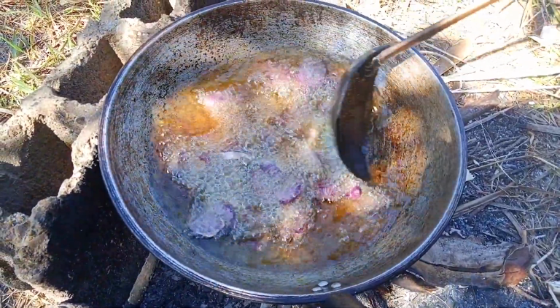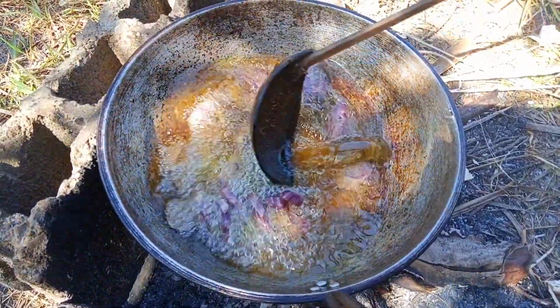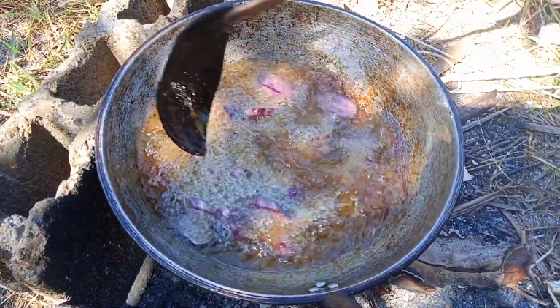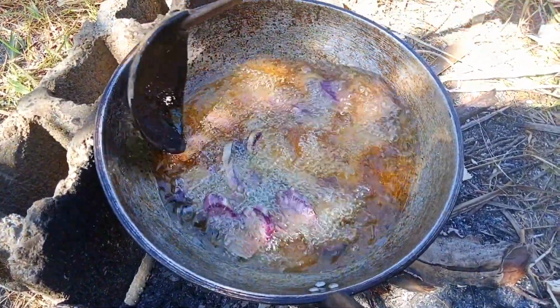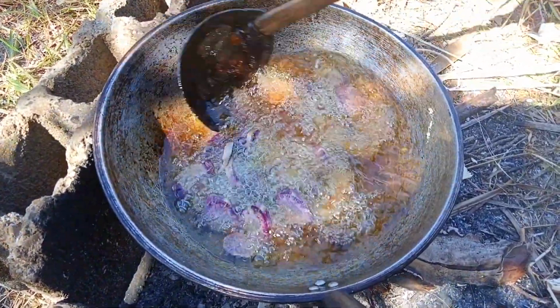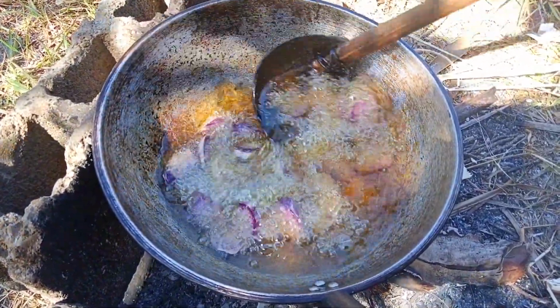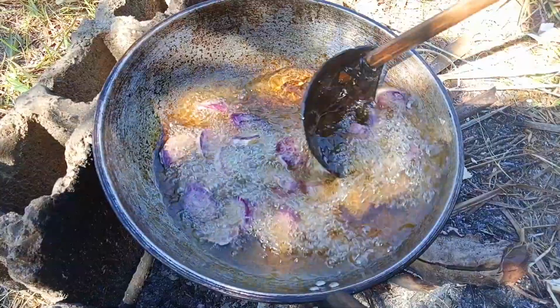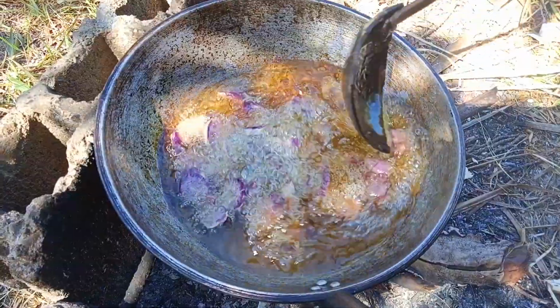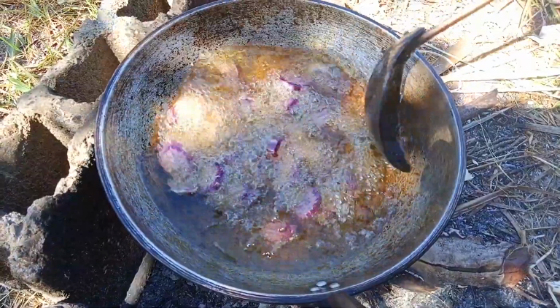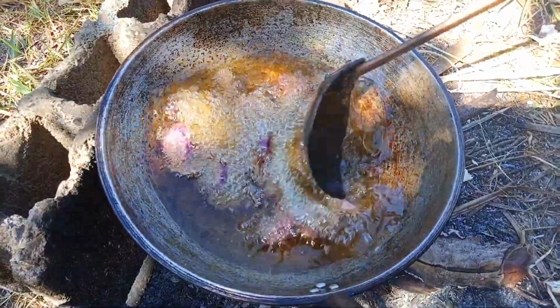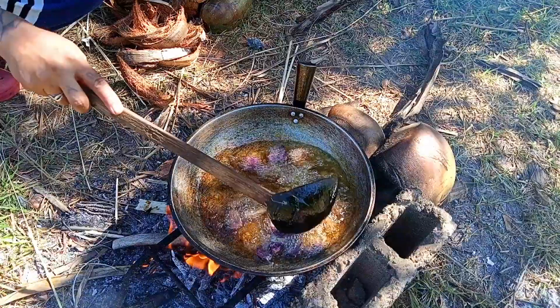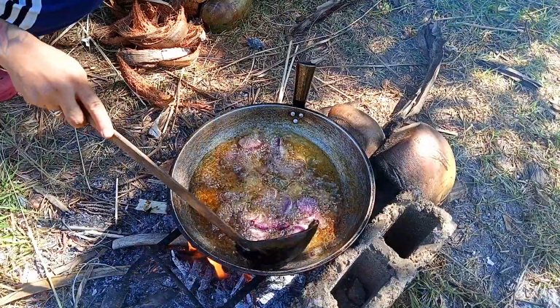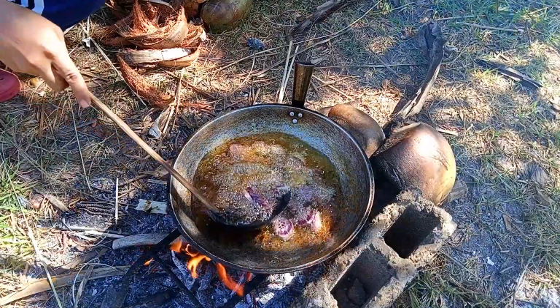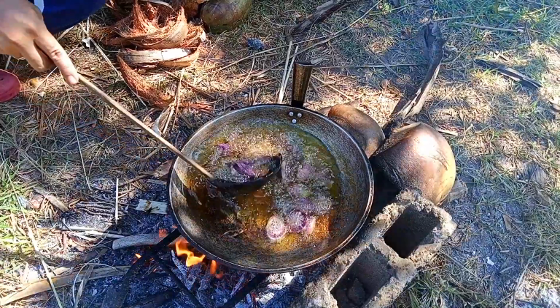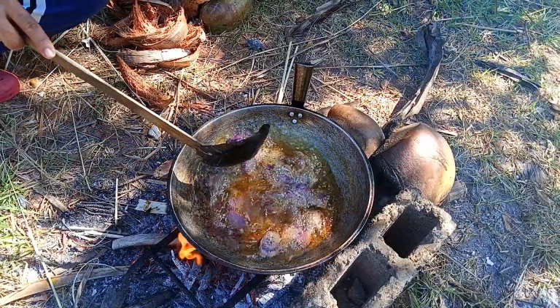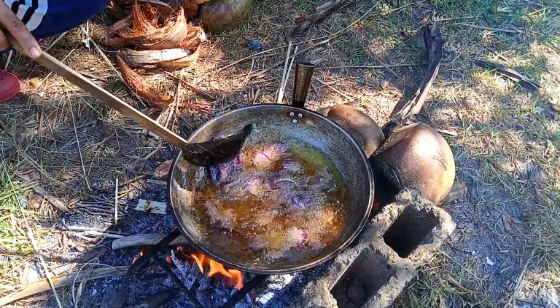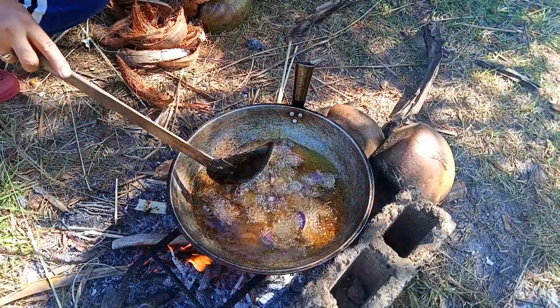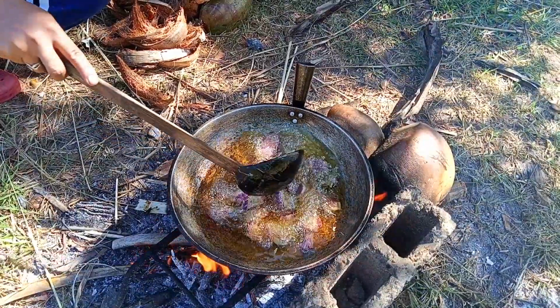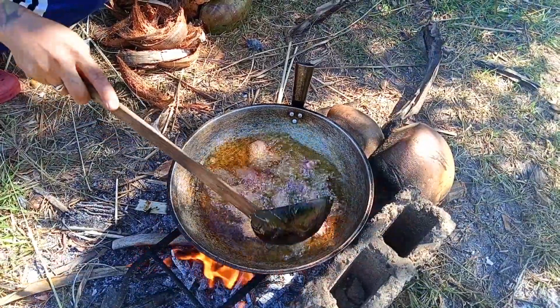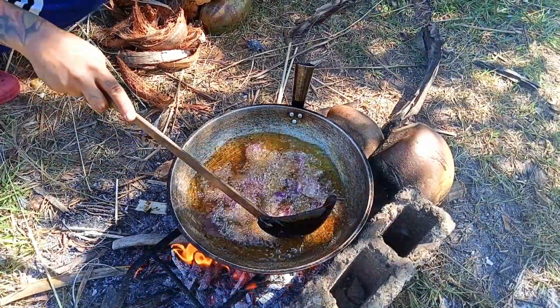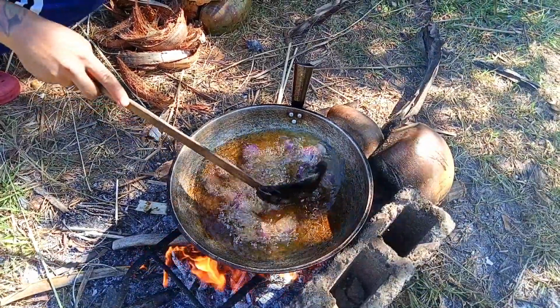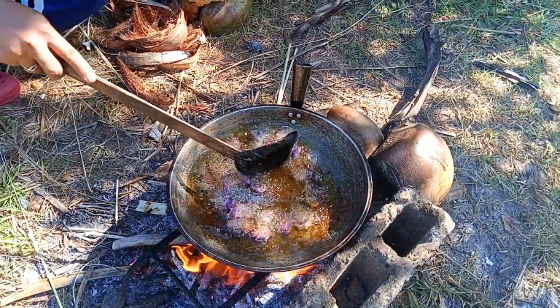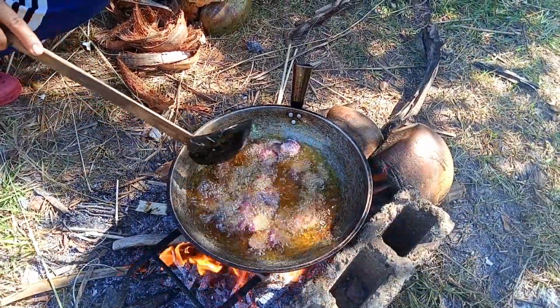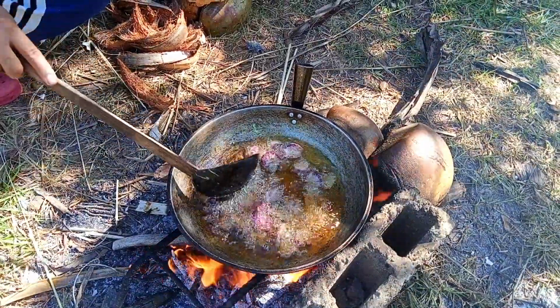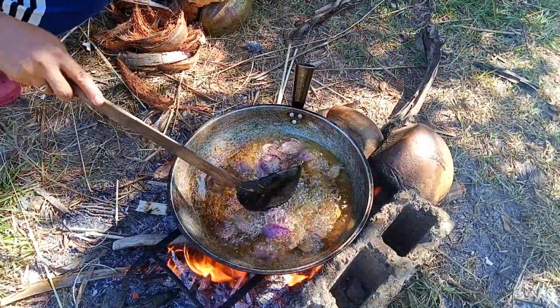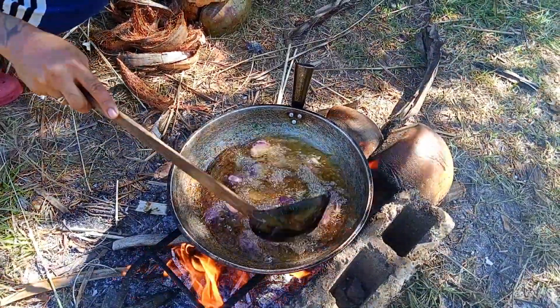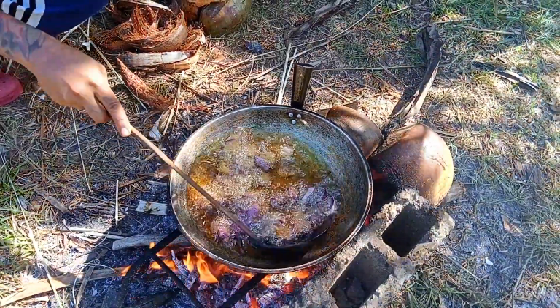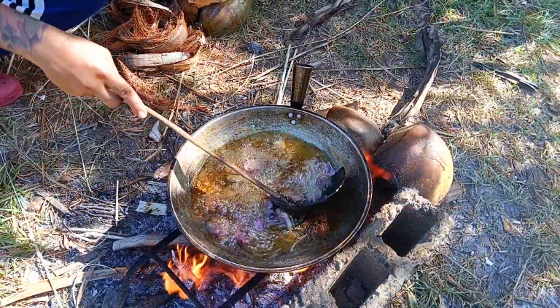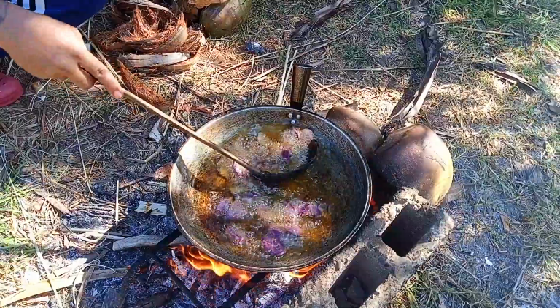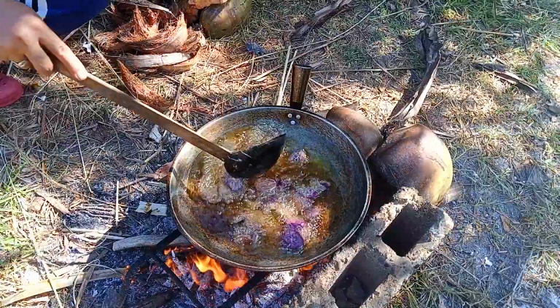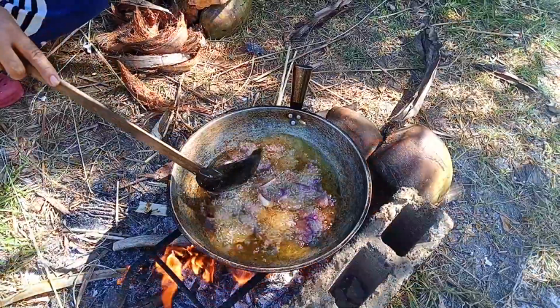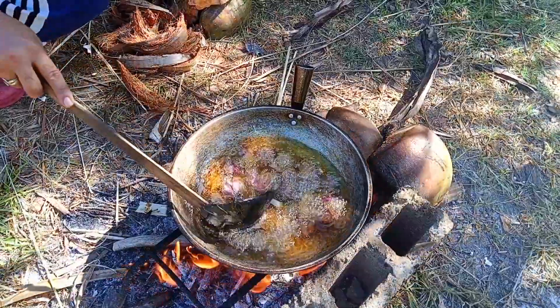It's a lot of warm water. I am very happy. All right.